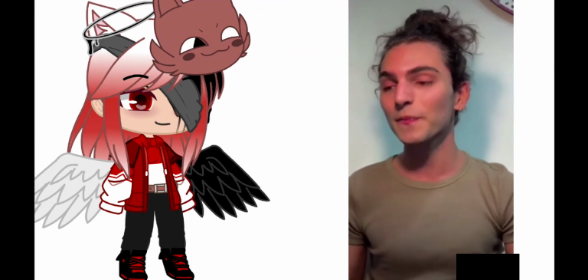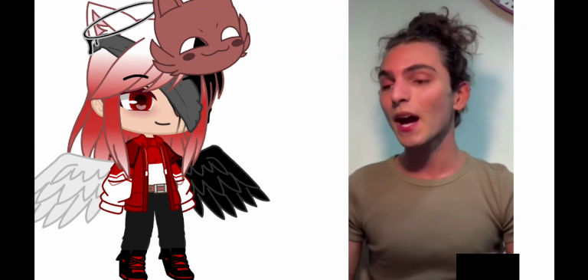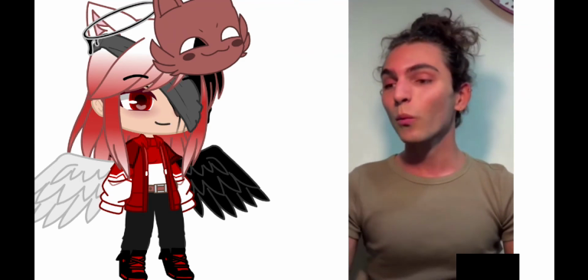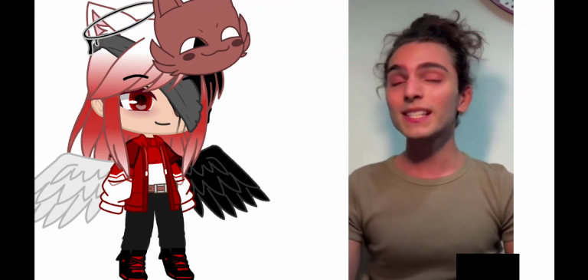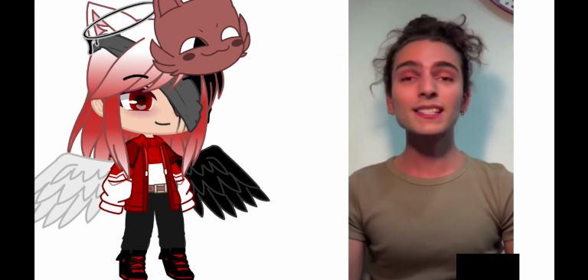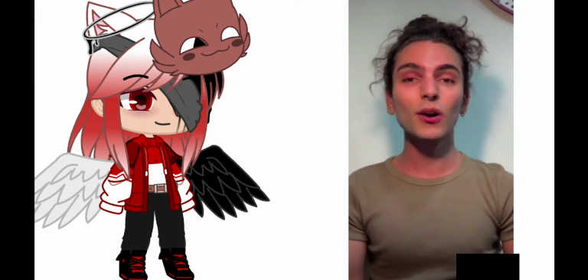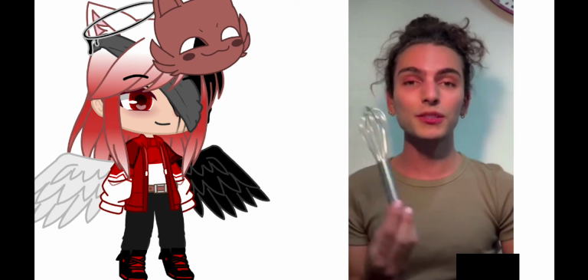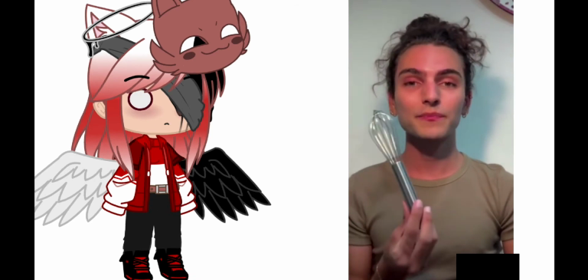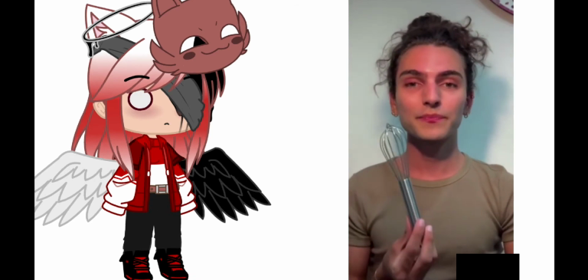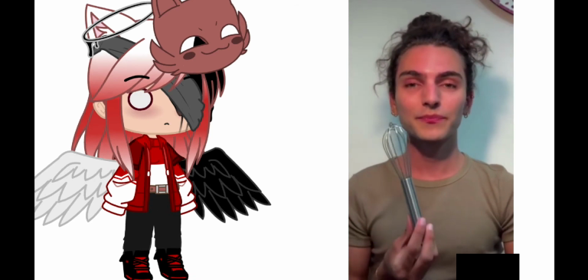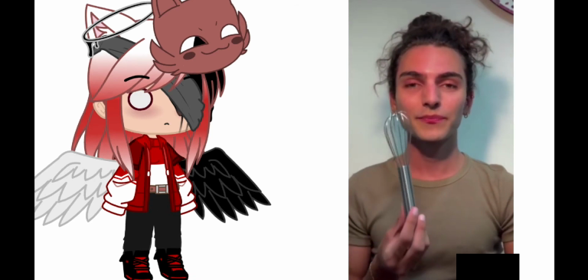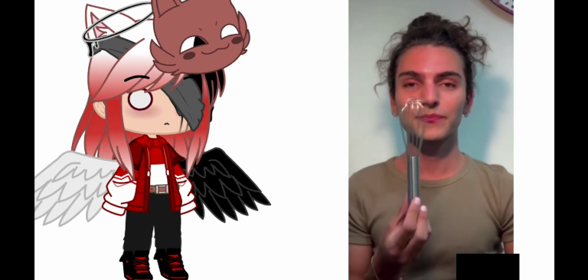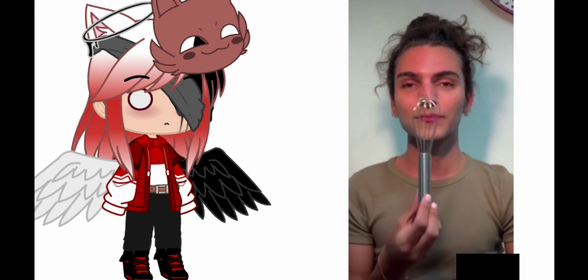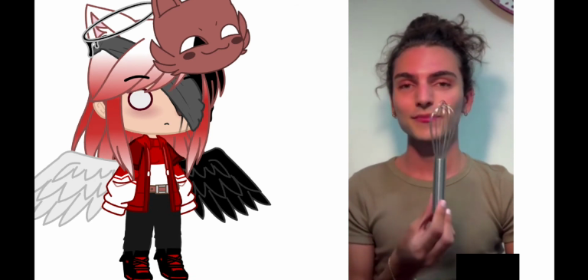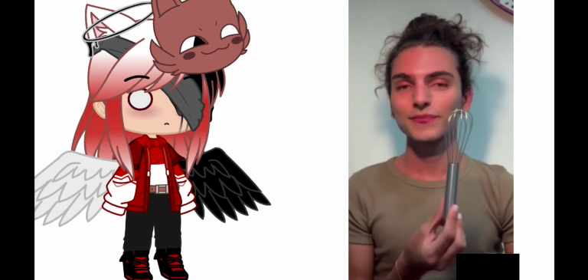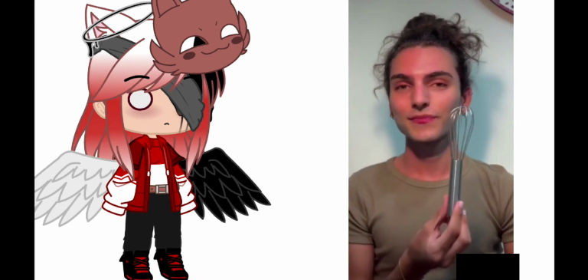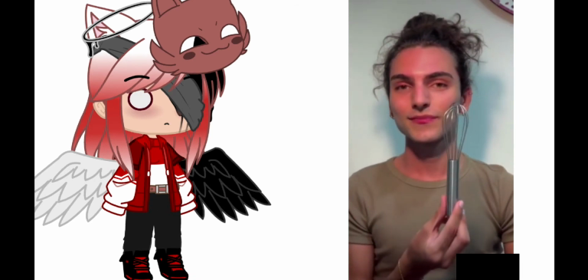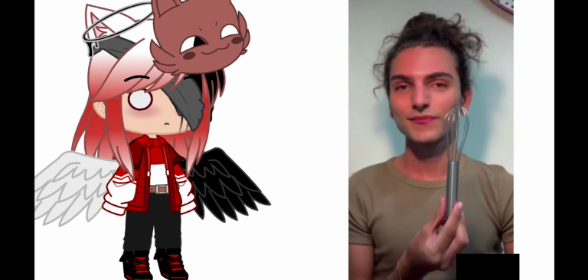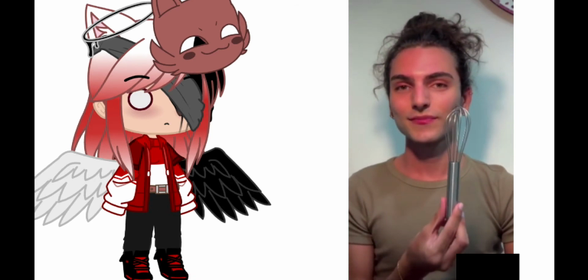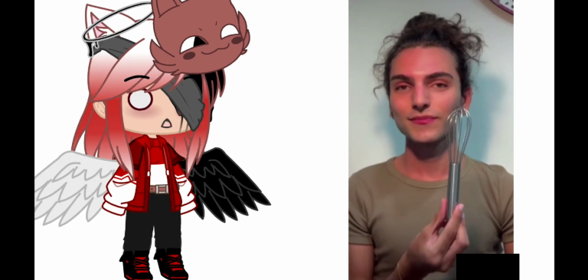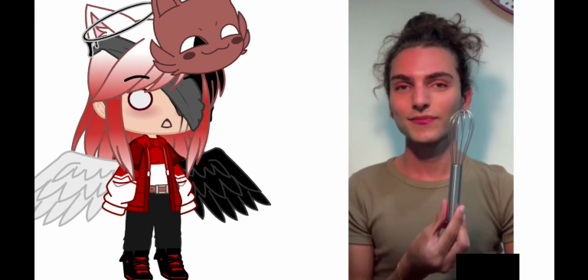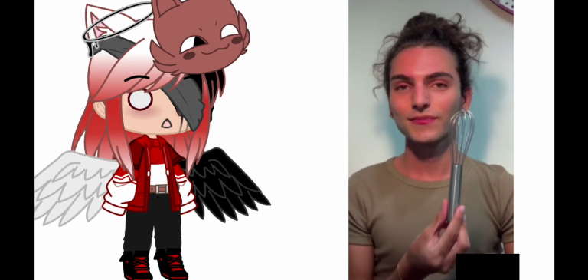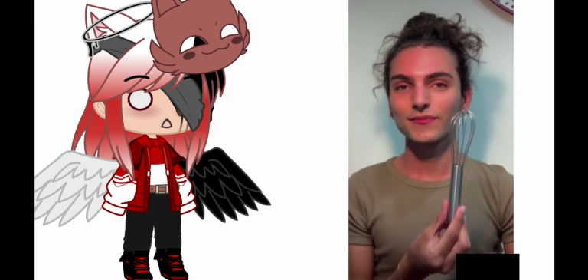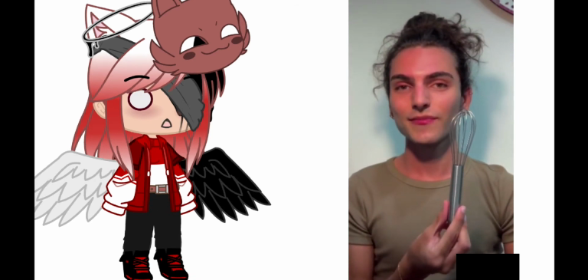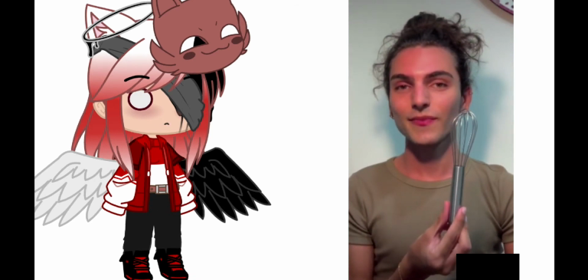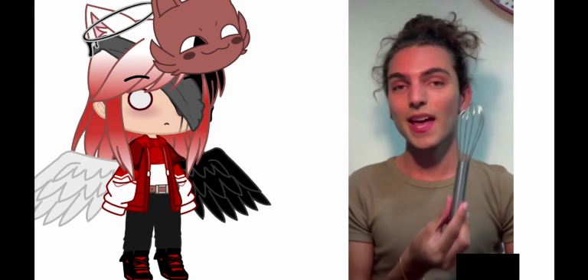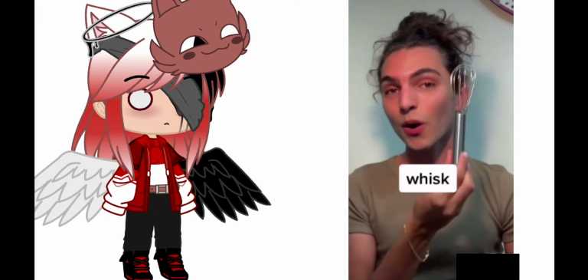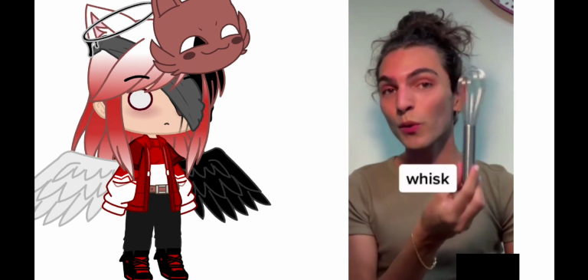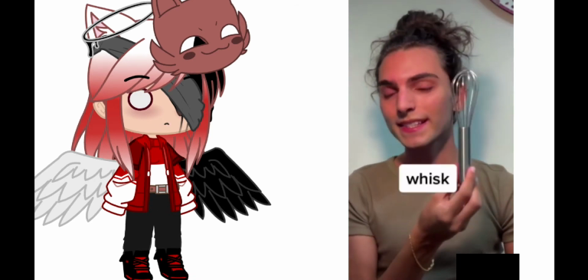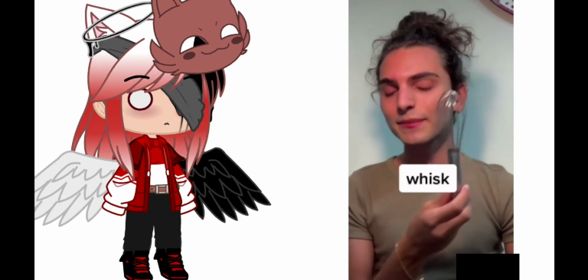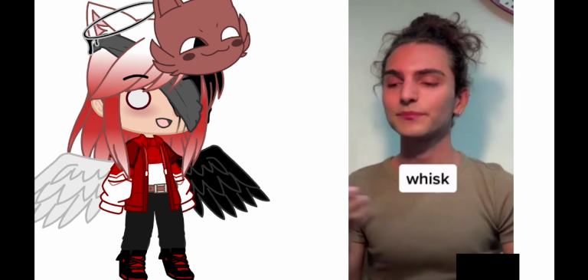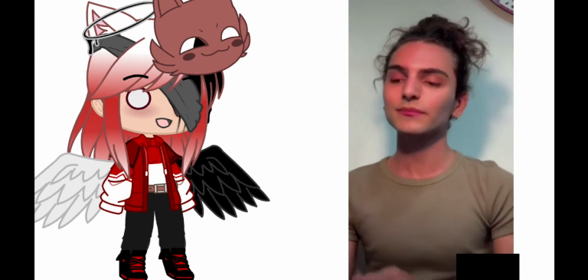What is this called? Oh my gosh — a whisk. Whisk!